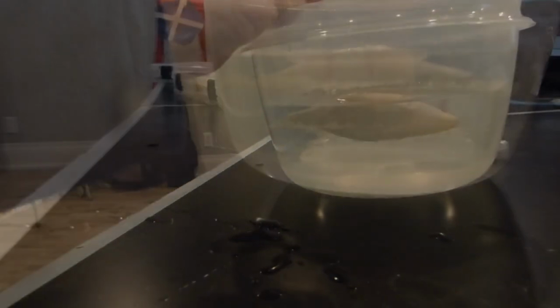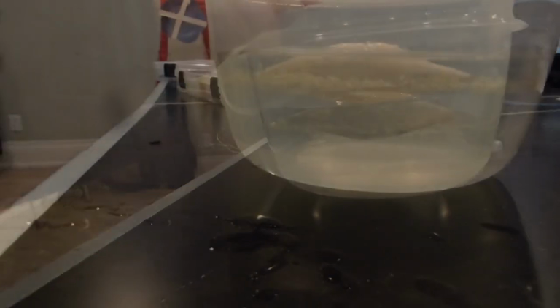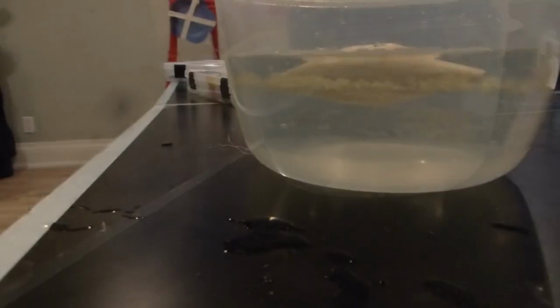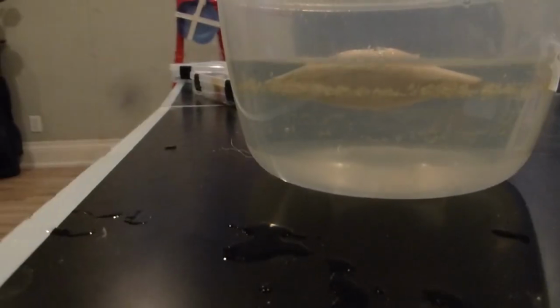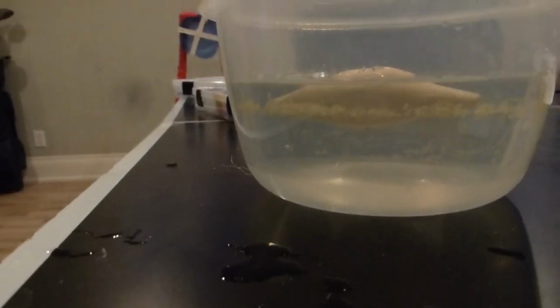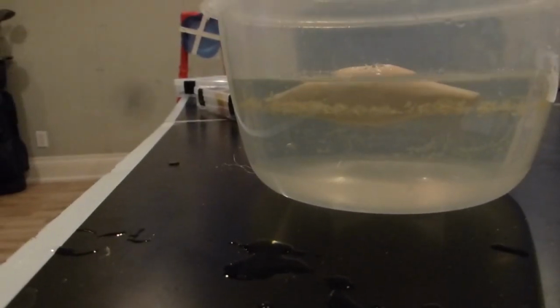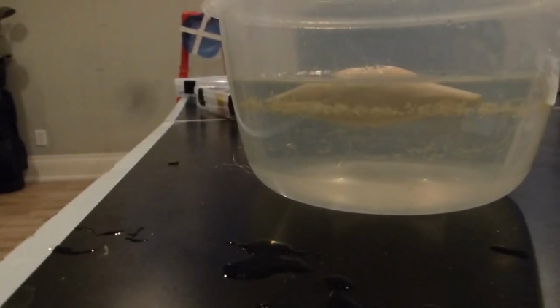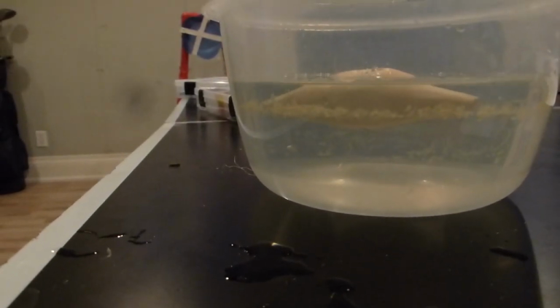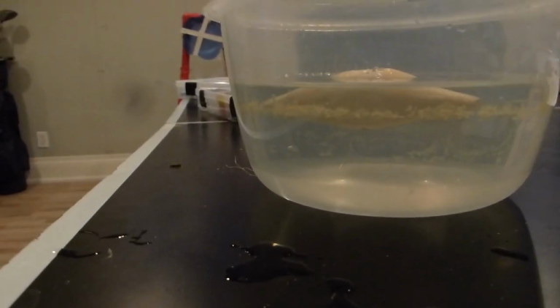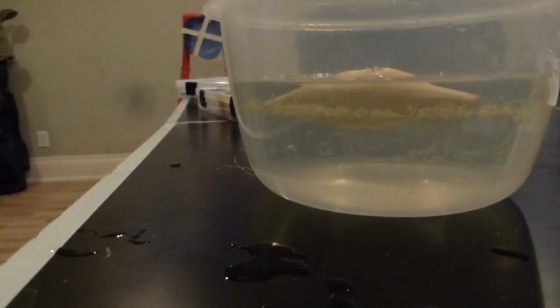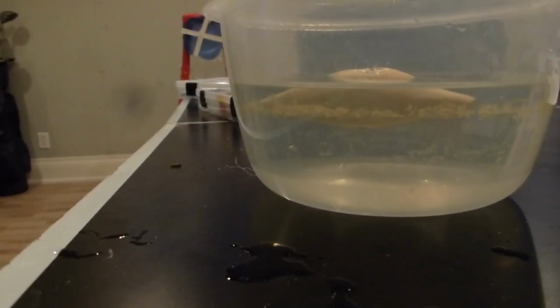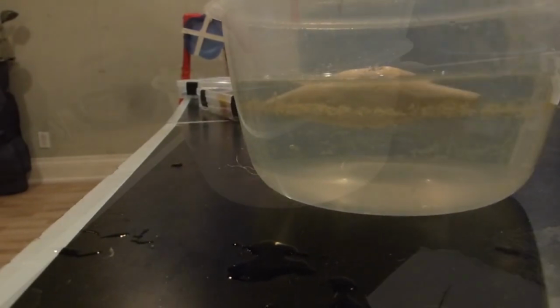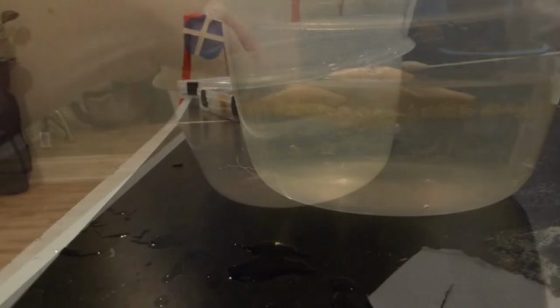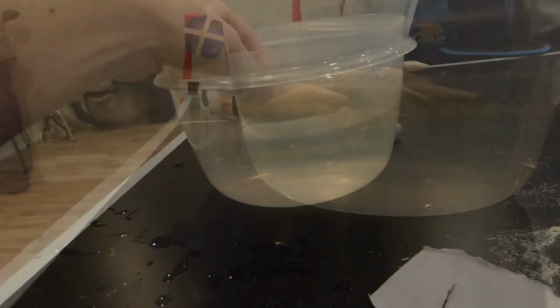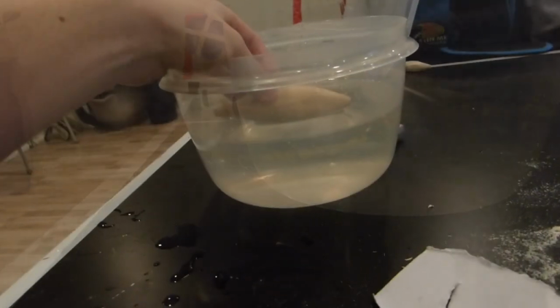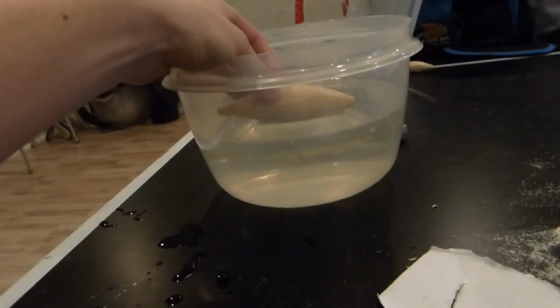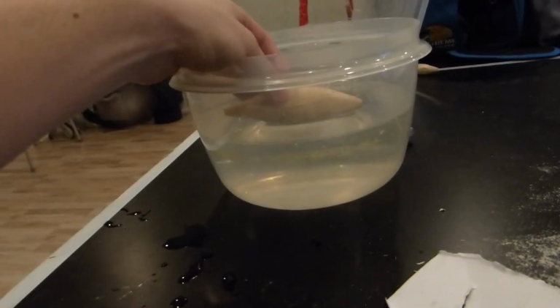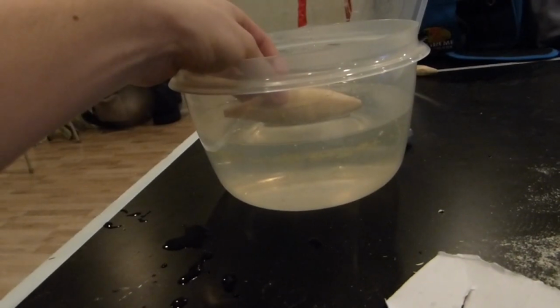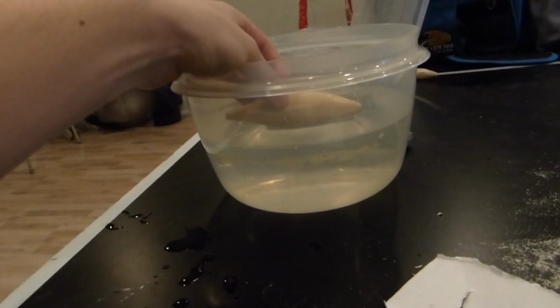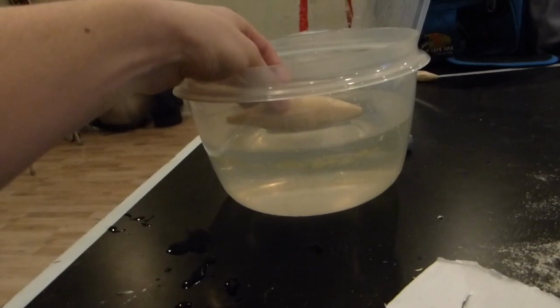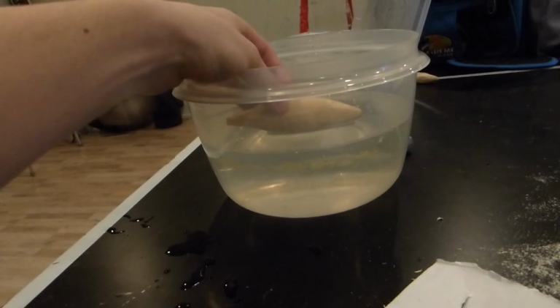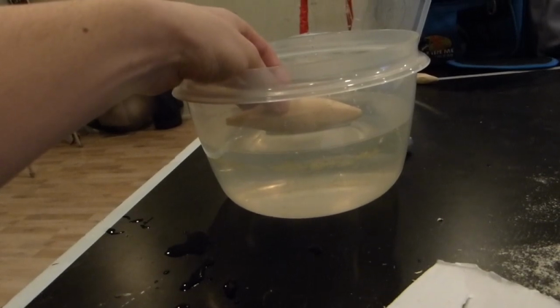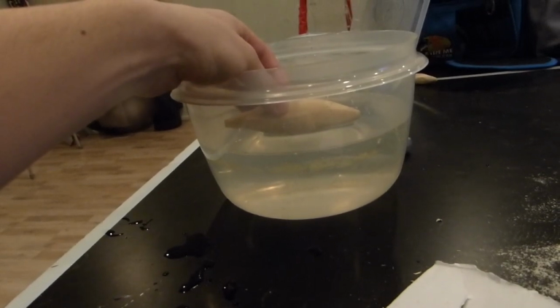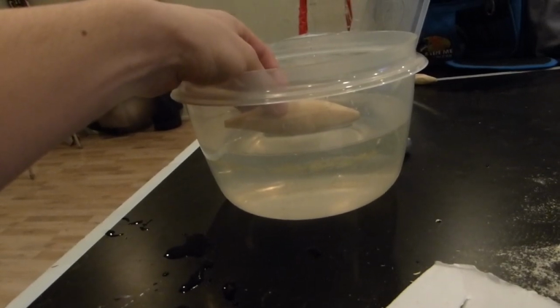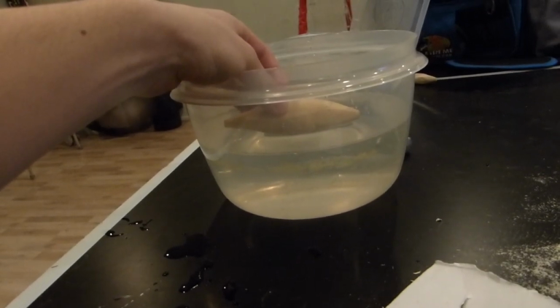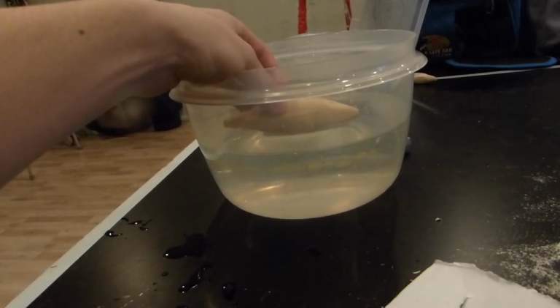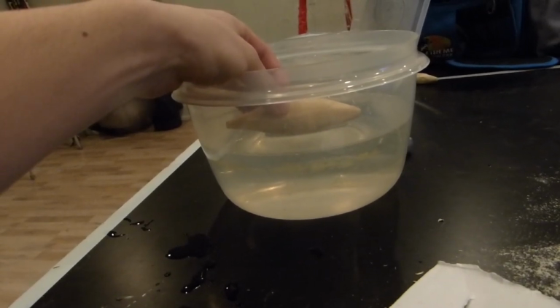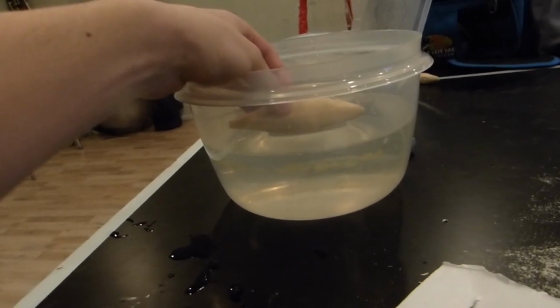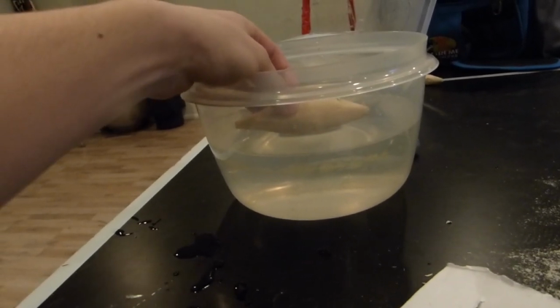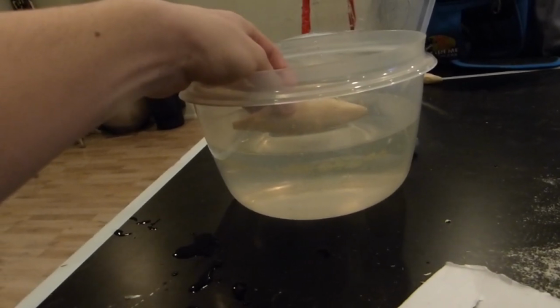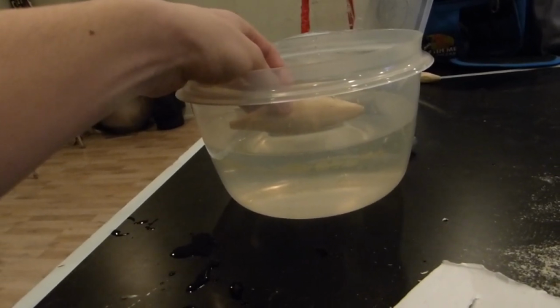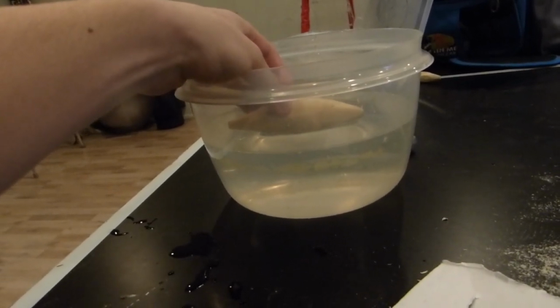I want this lure to sink, so I'm going to have to add more weights. I drilled another hole and added an eighth-inch weight — now let's see if it sinks.